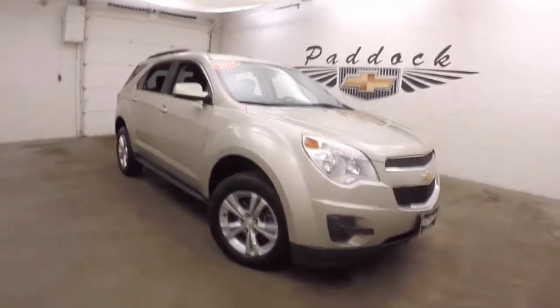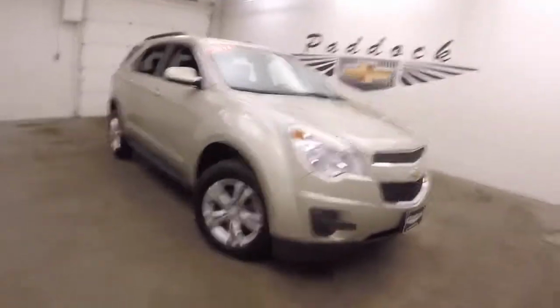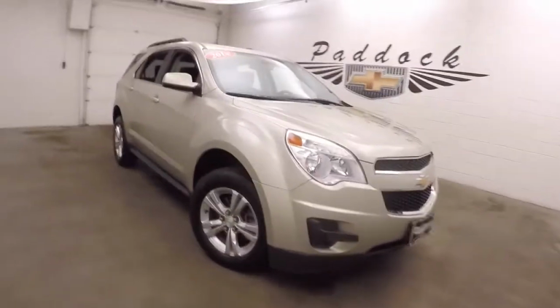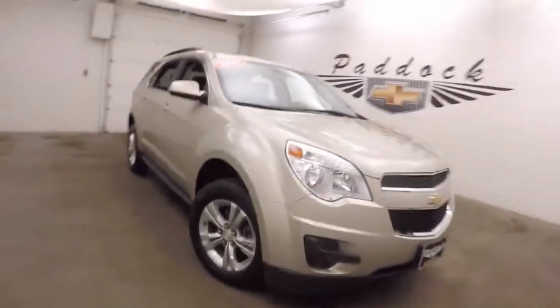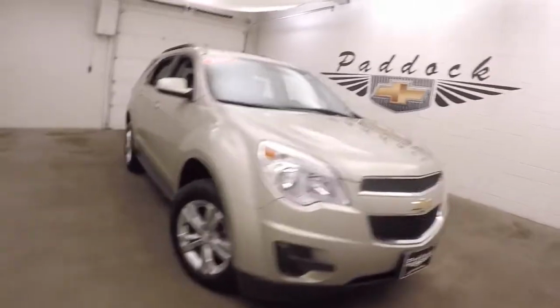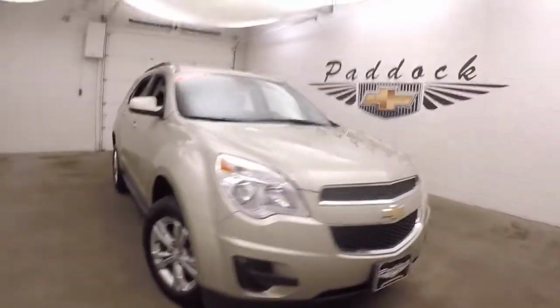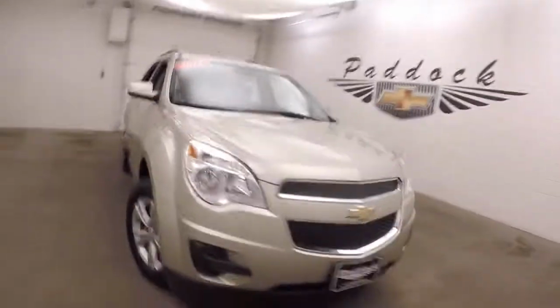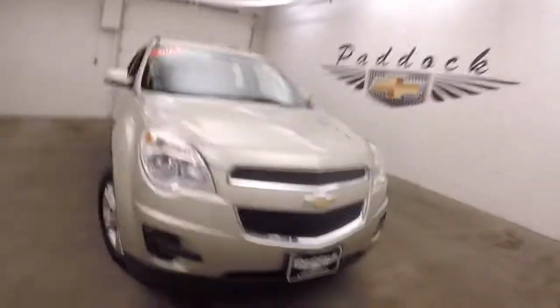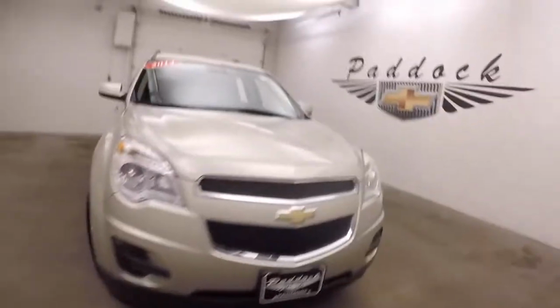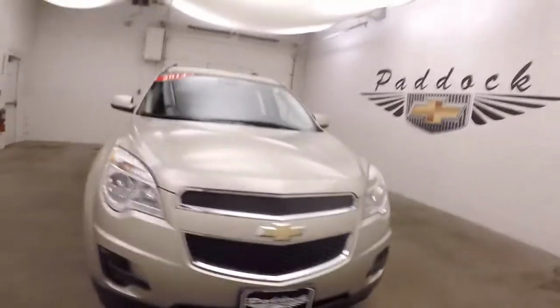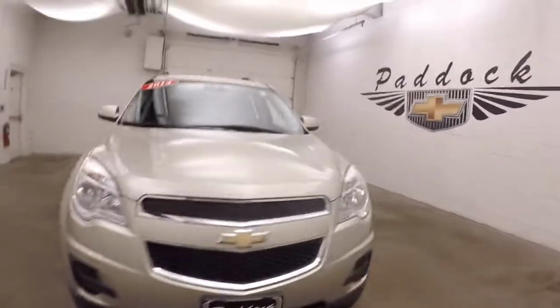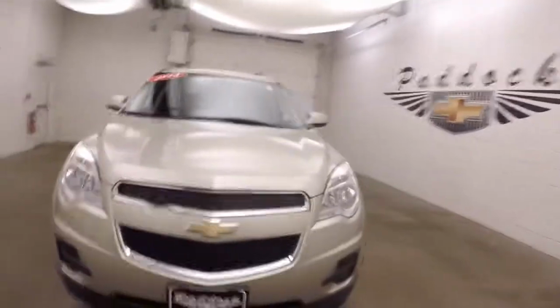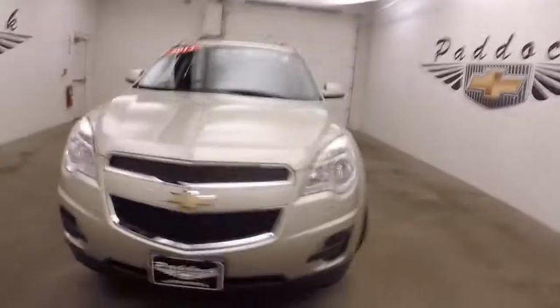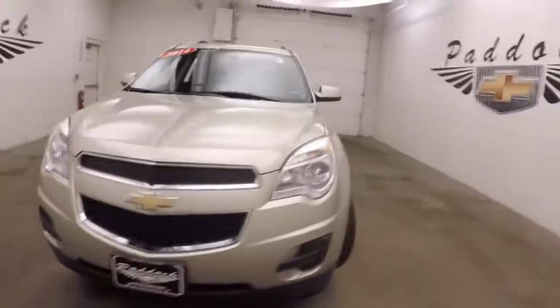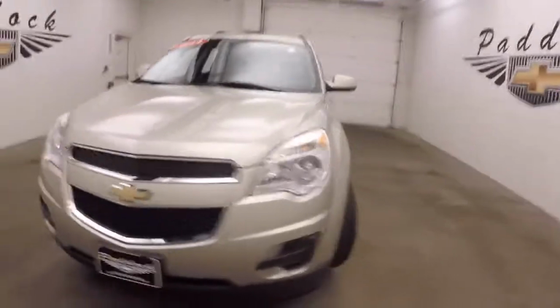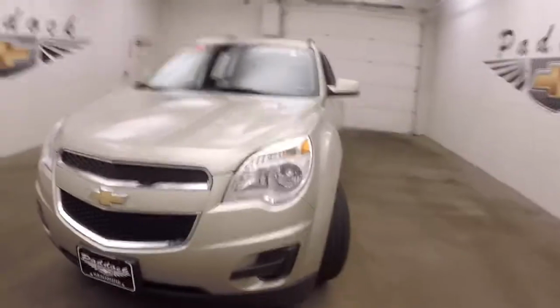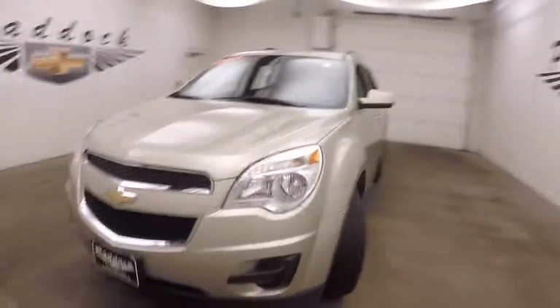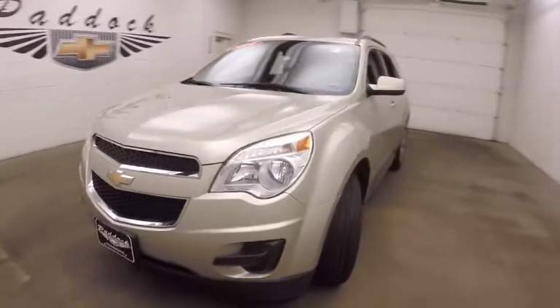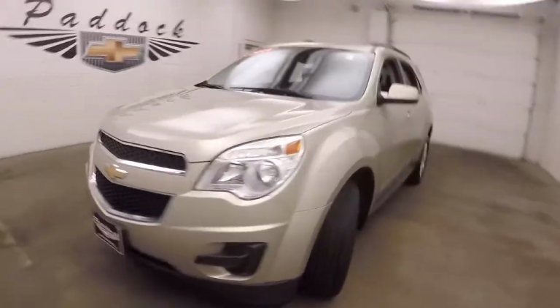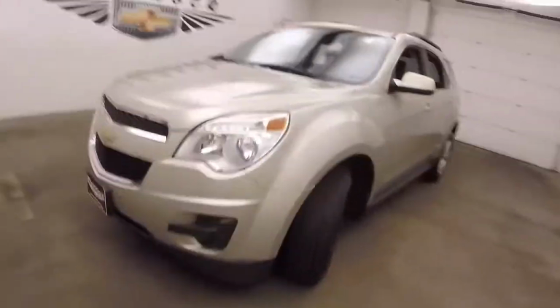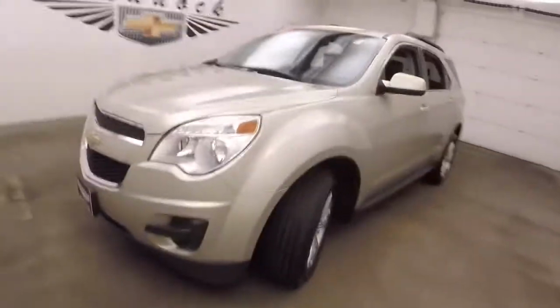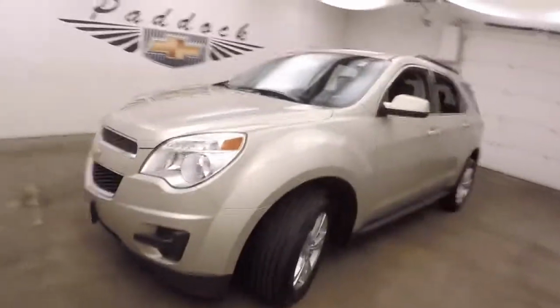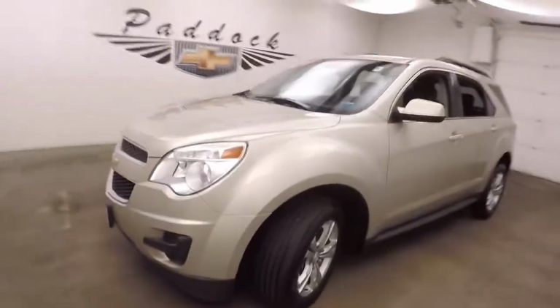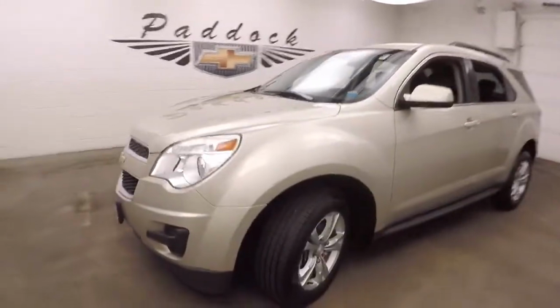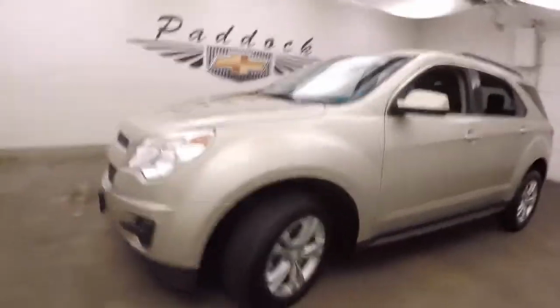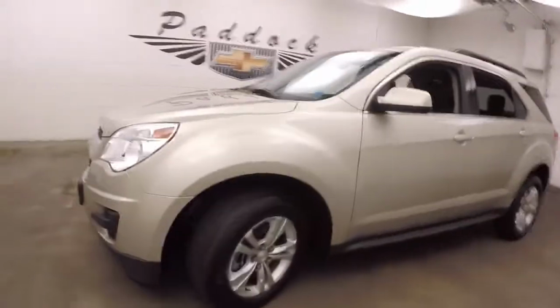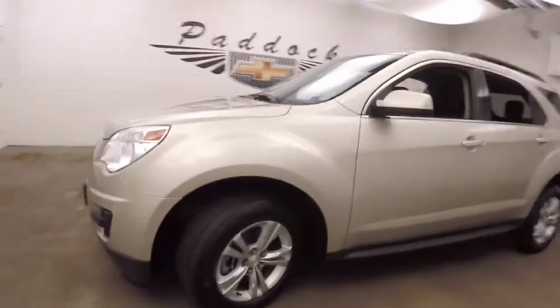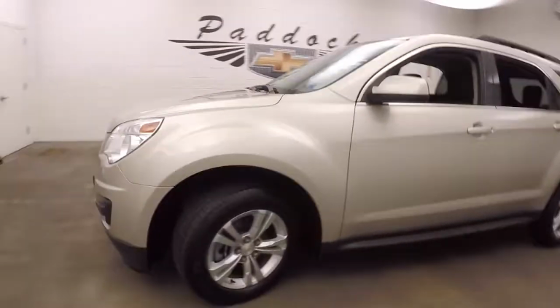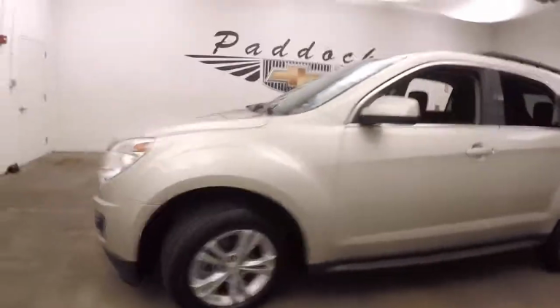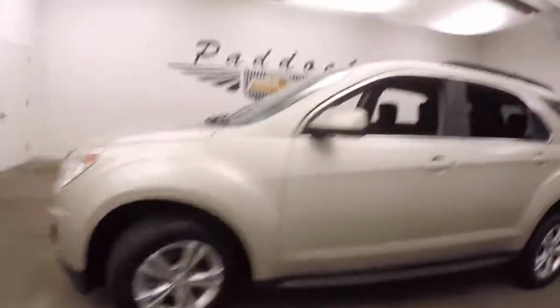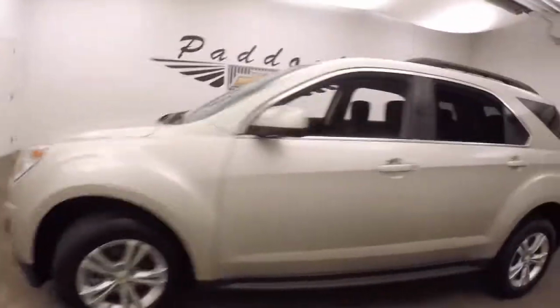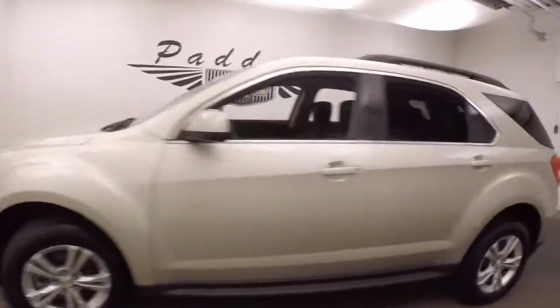2014 Chevy Equinox in a champagne silver color — a real light gold — with alloy wheels and good tires.